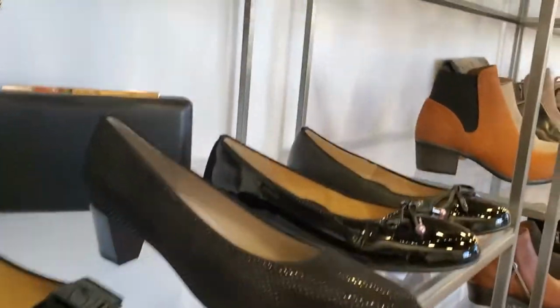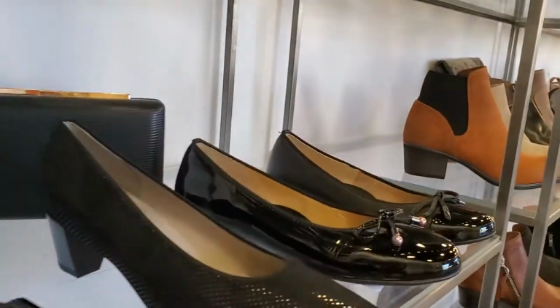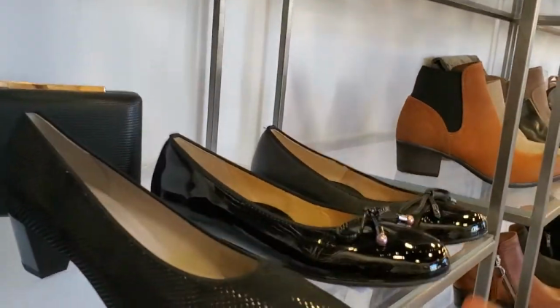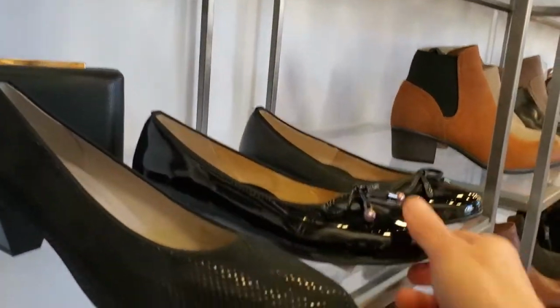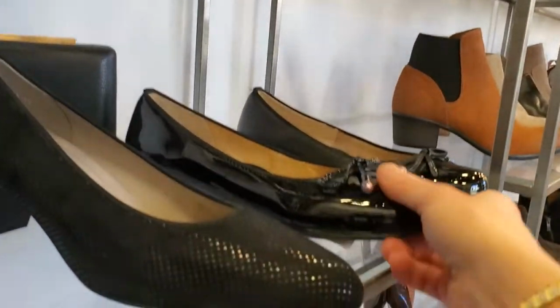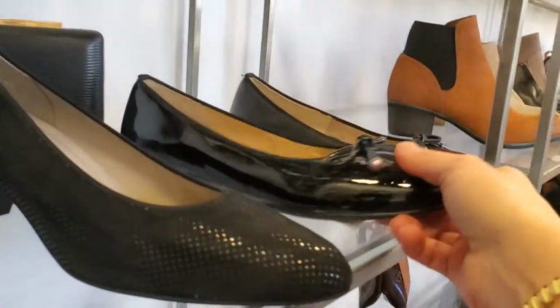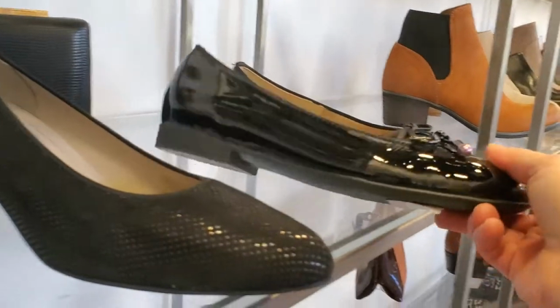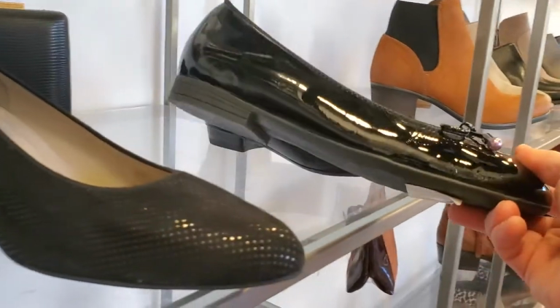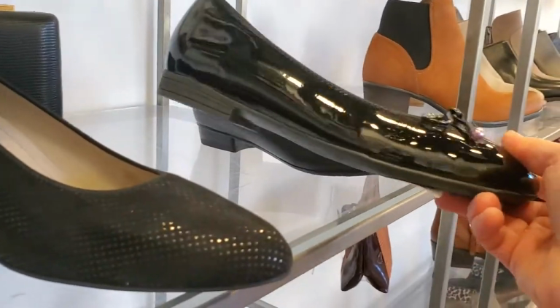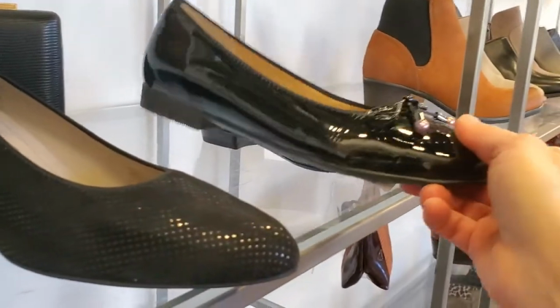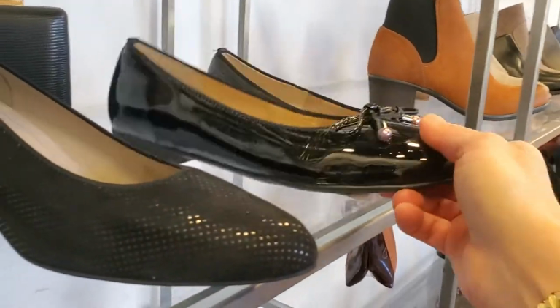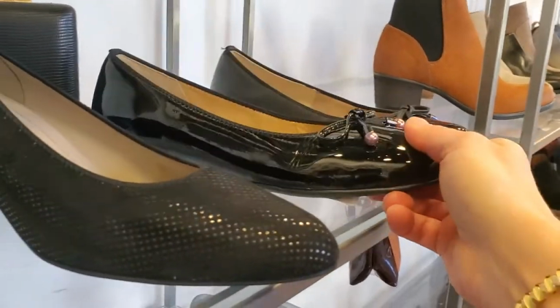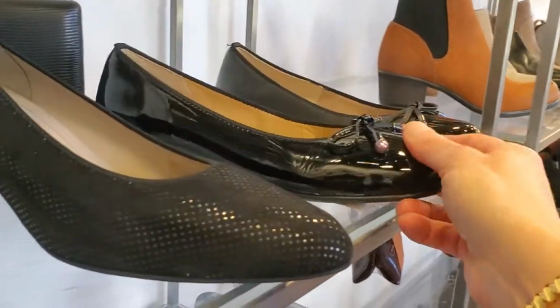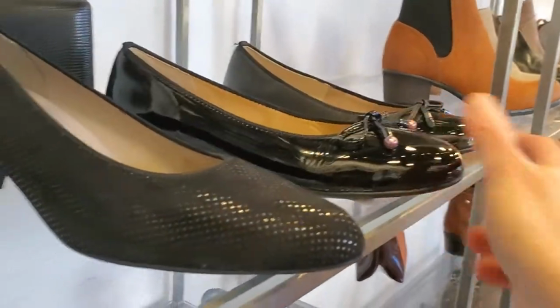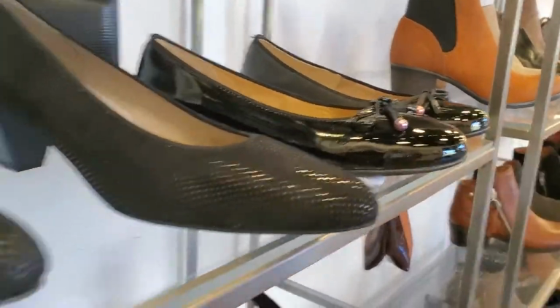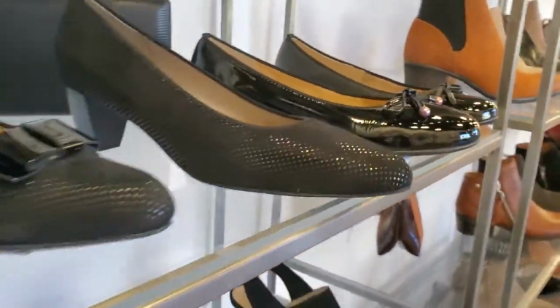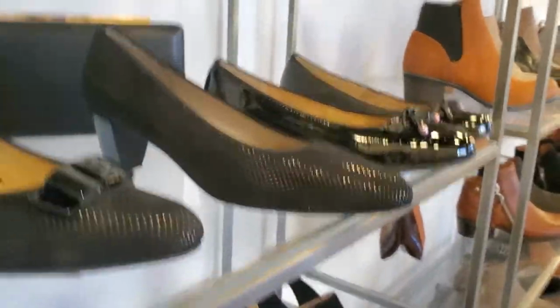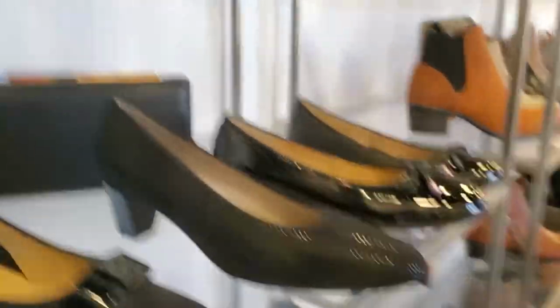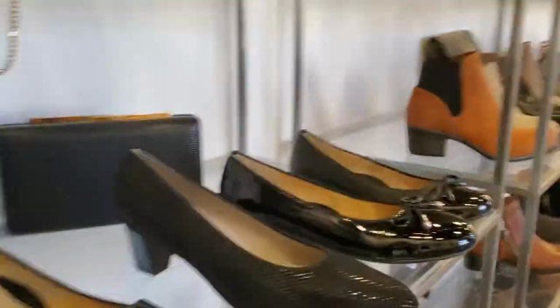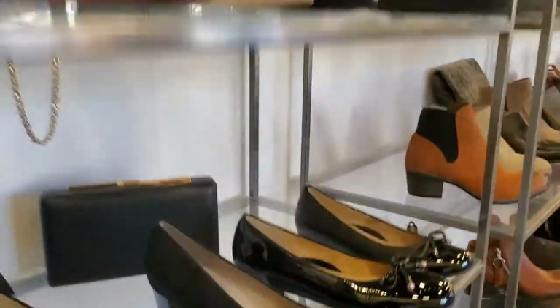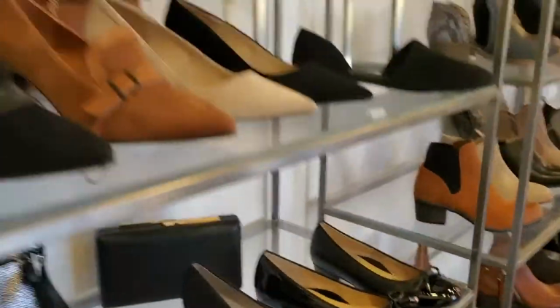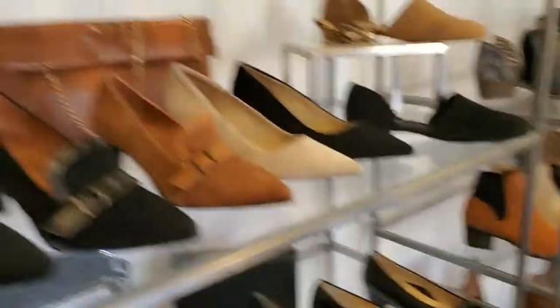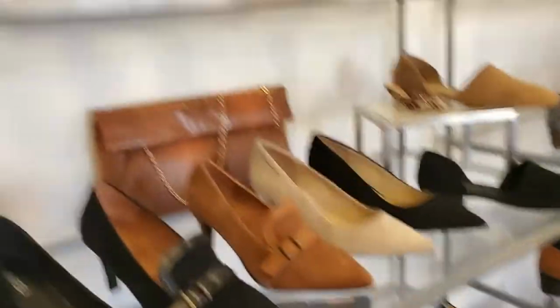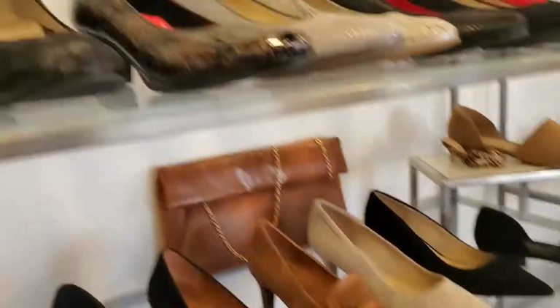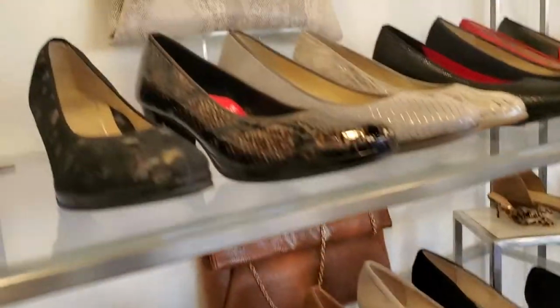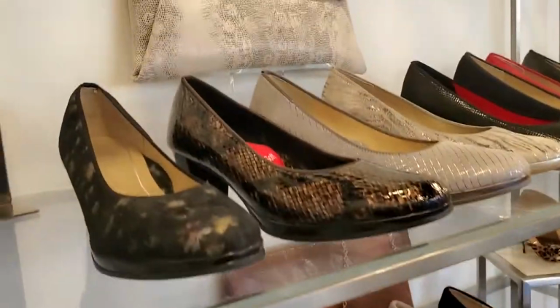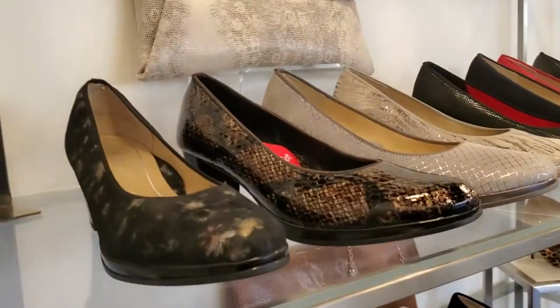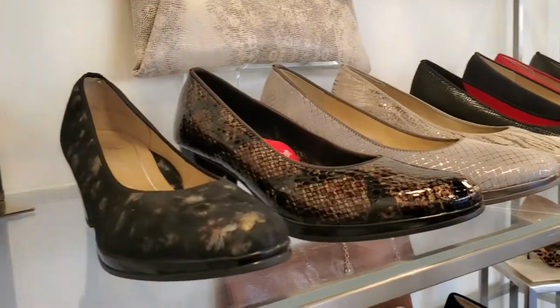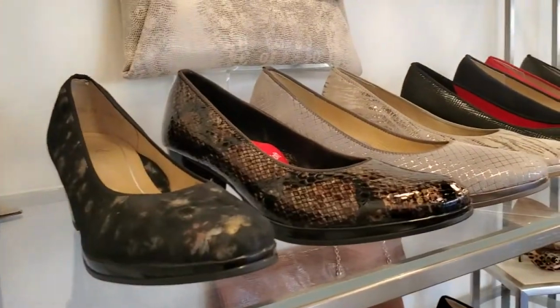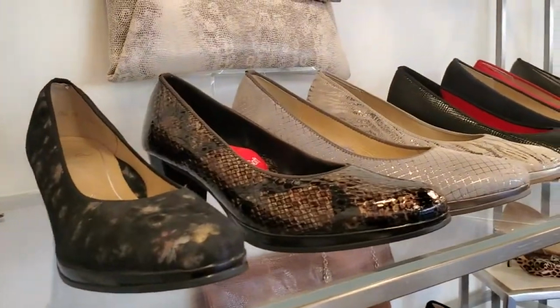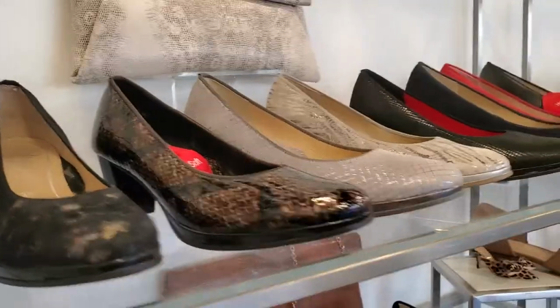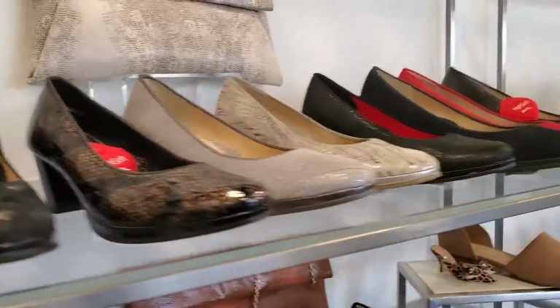There's also flats from ARA as well. This is our best selling pump — actually, our best selling pump is this one, the Ophelia.